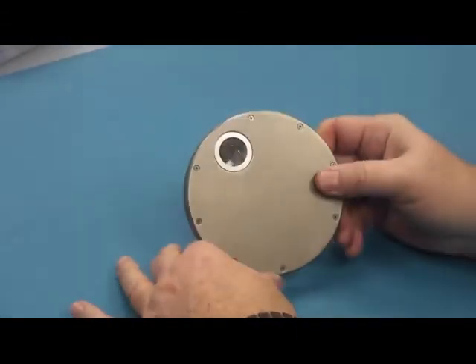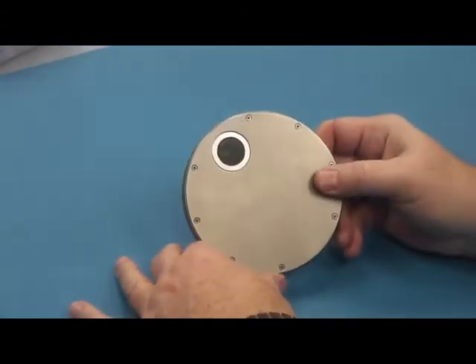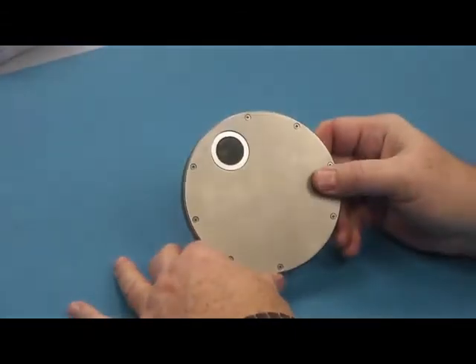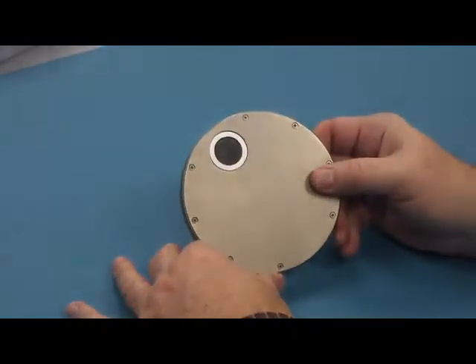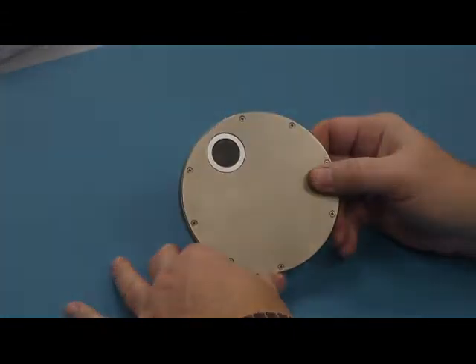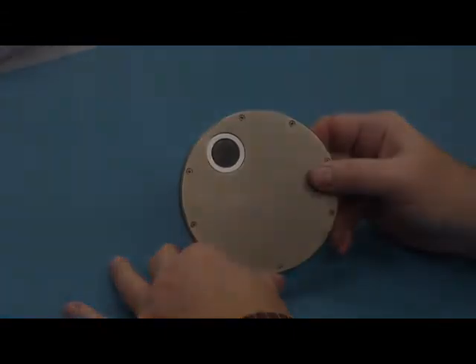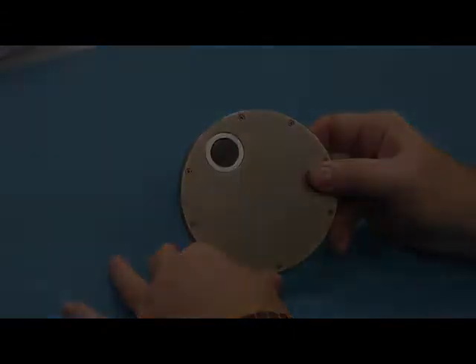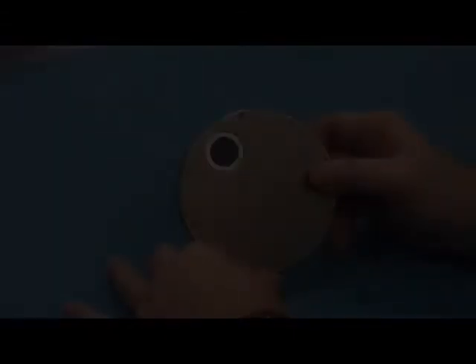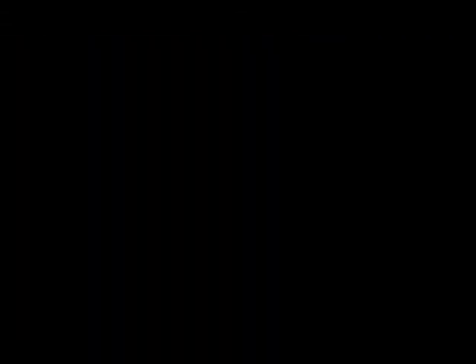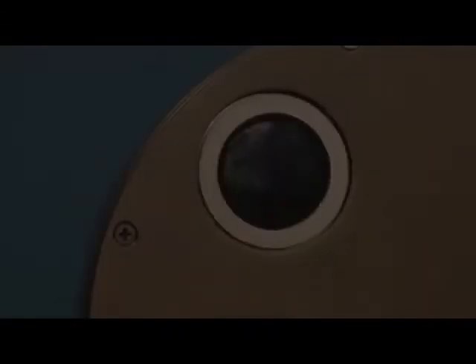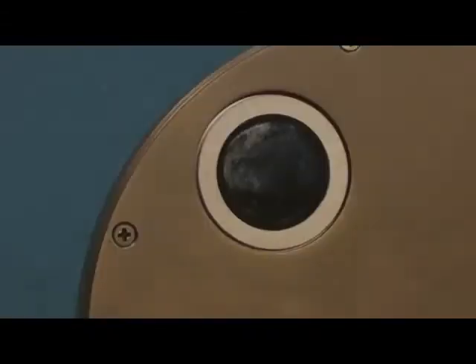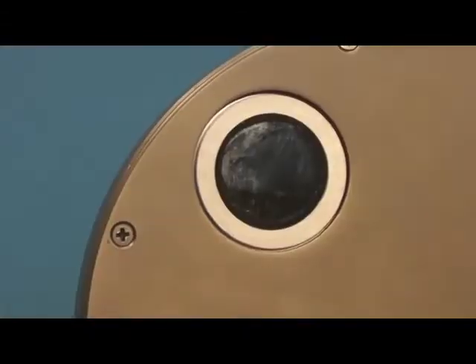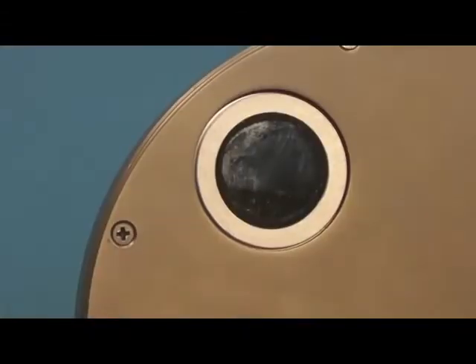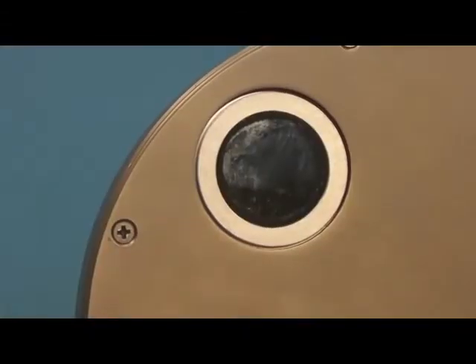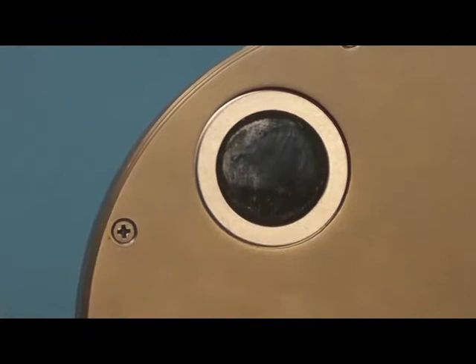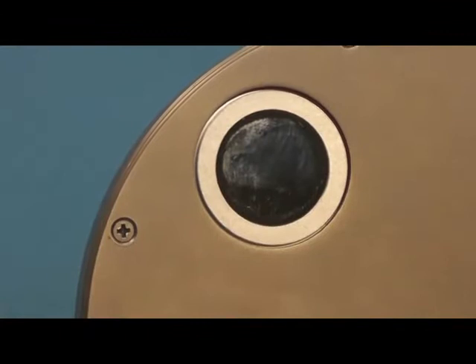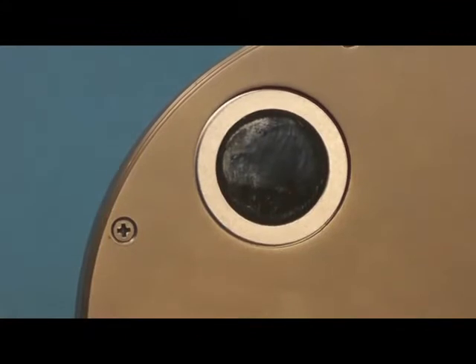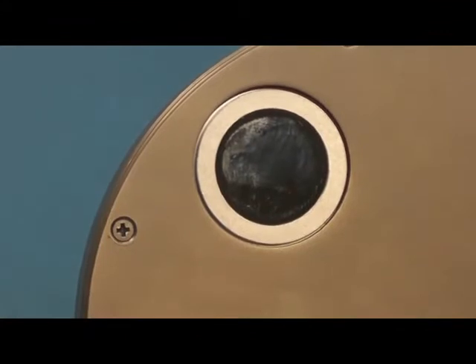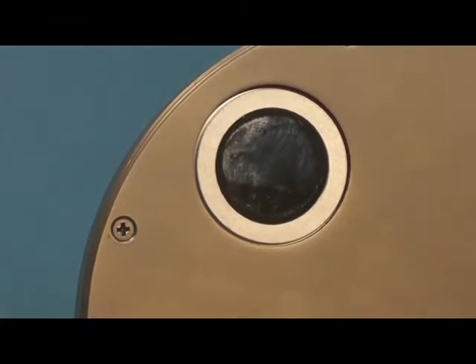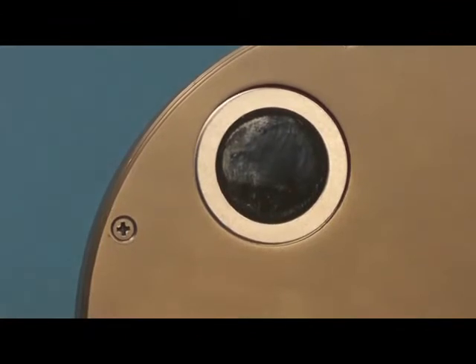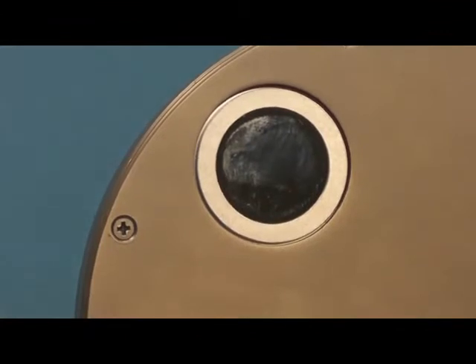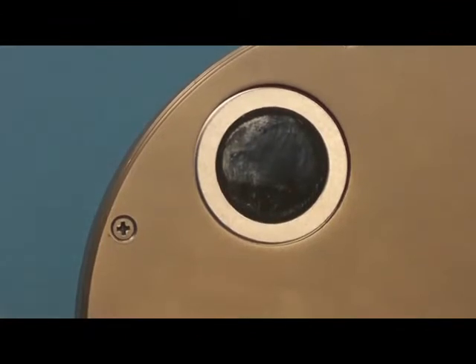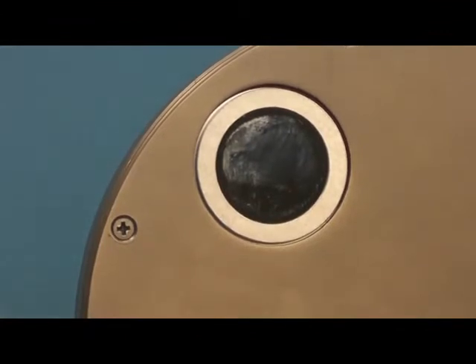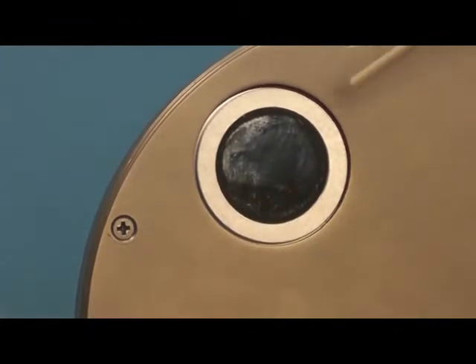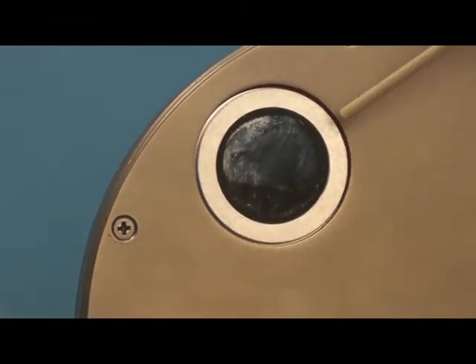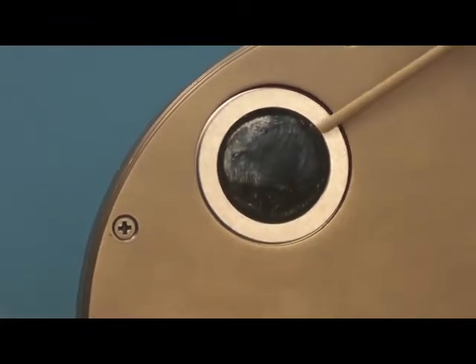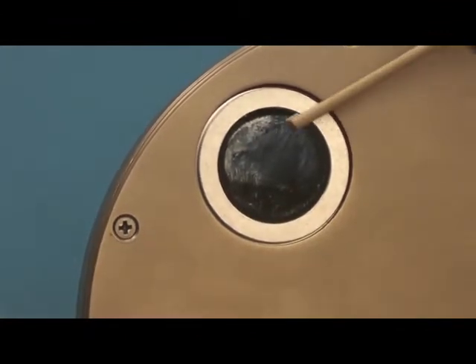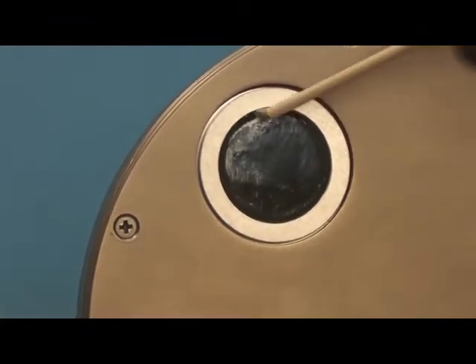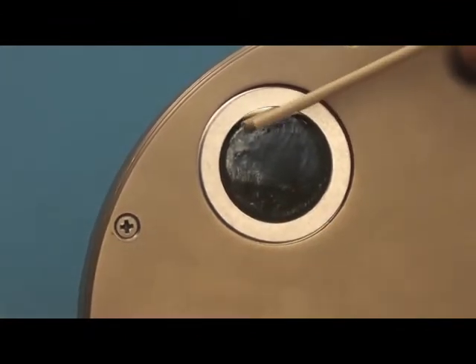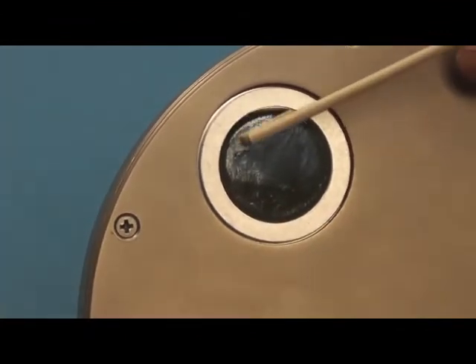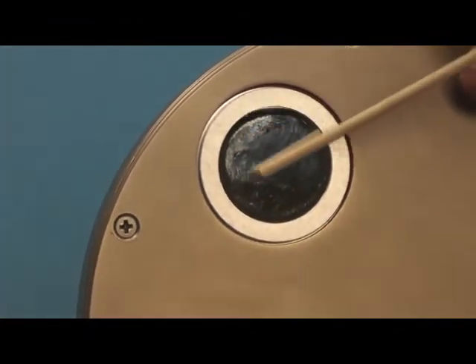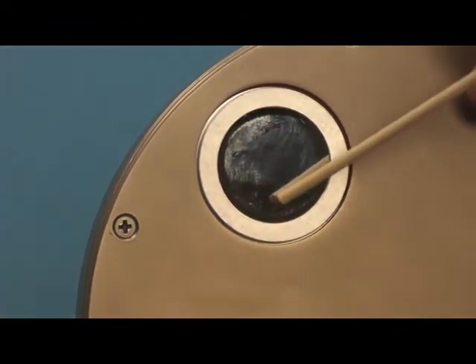Begin with a visual inspection of the optical surface, looking for debris, residue, and contamination.